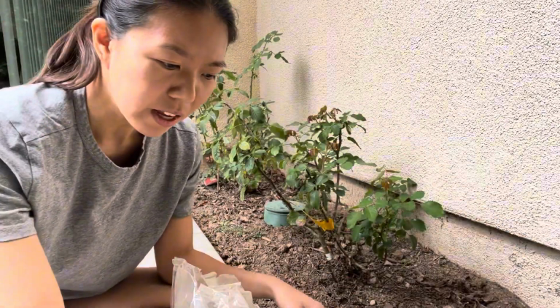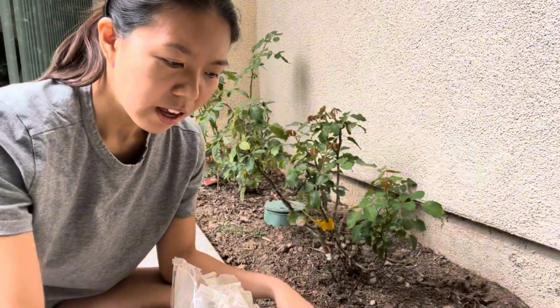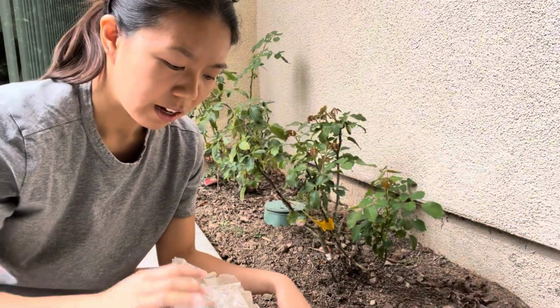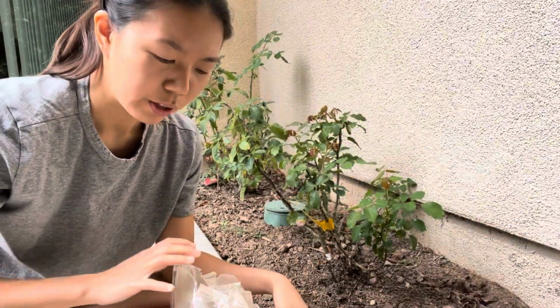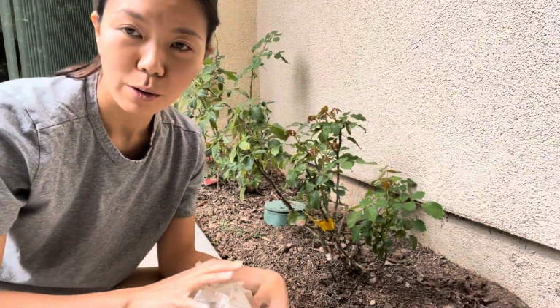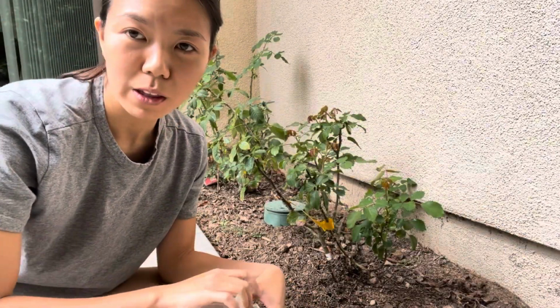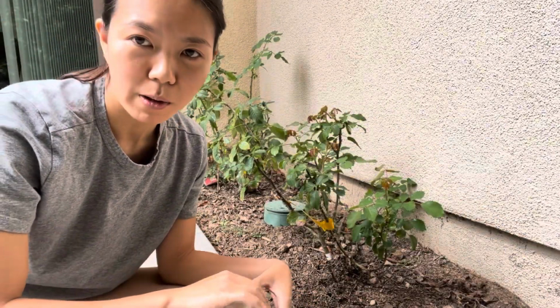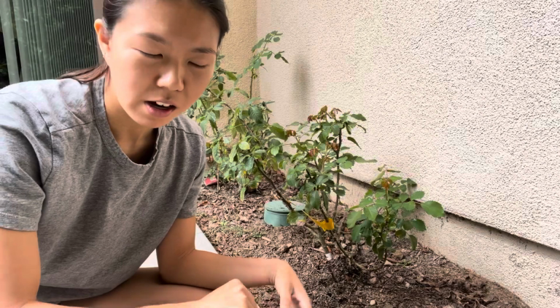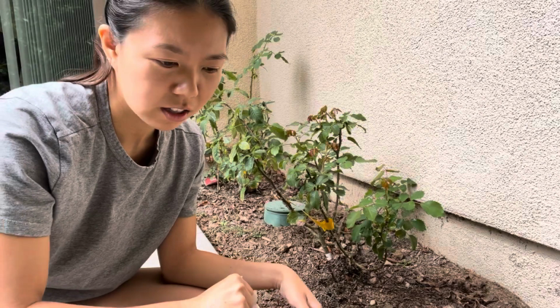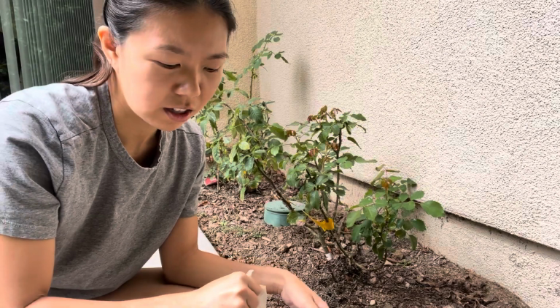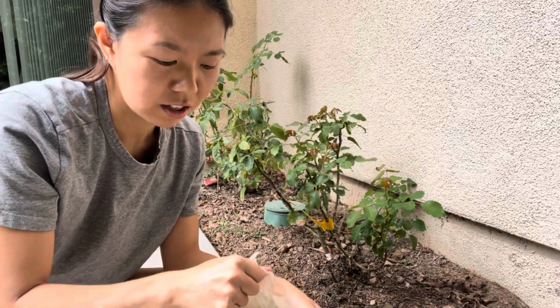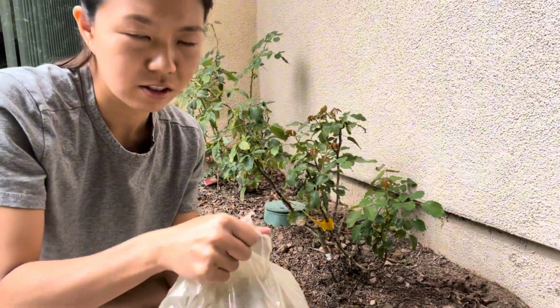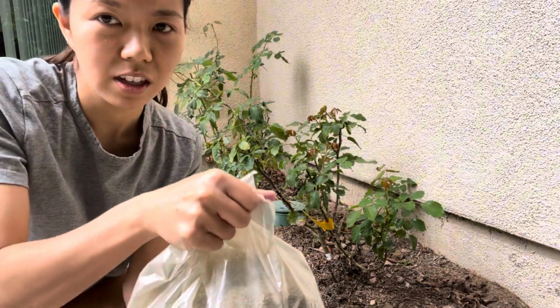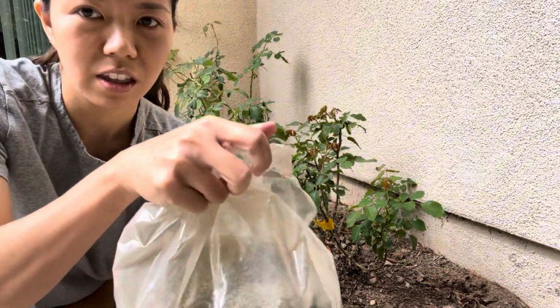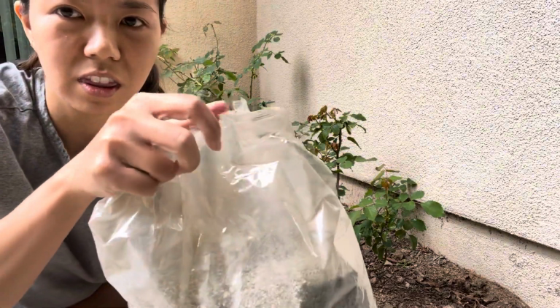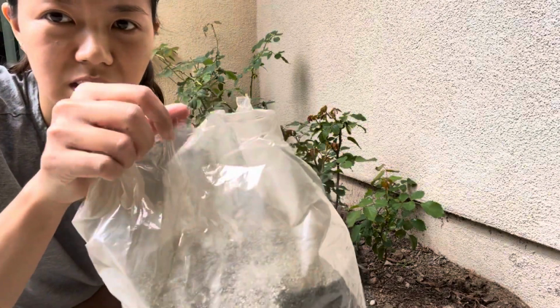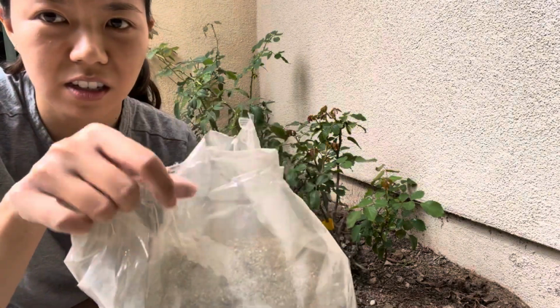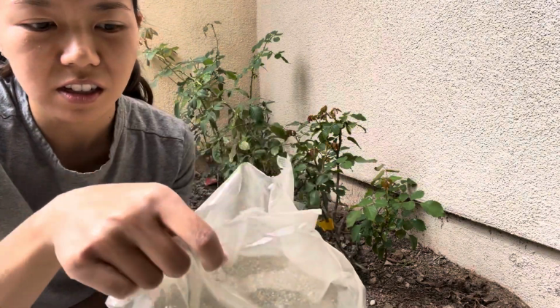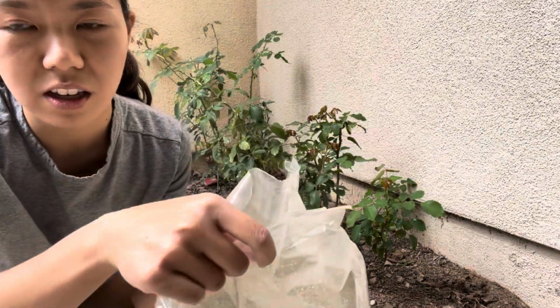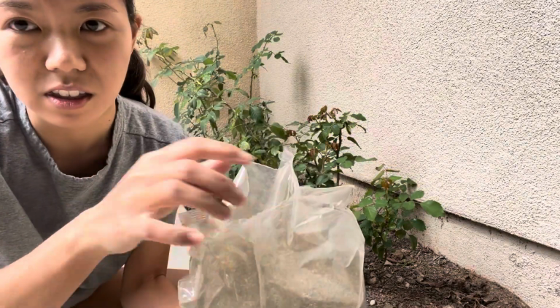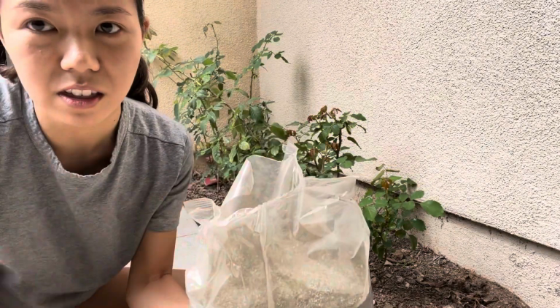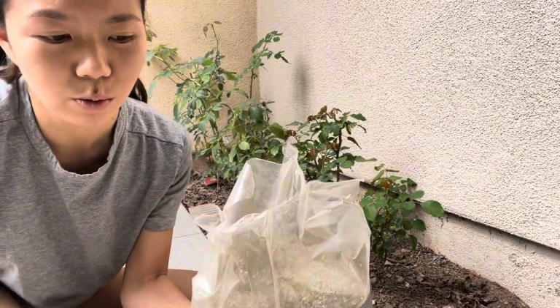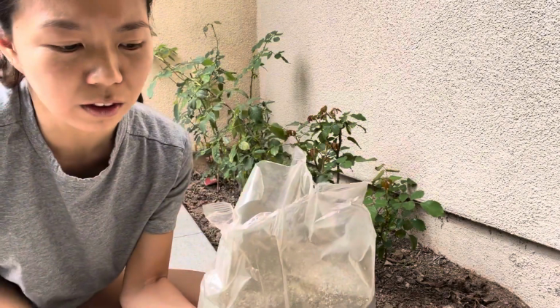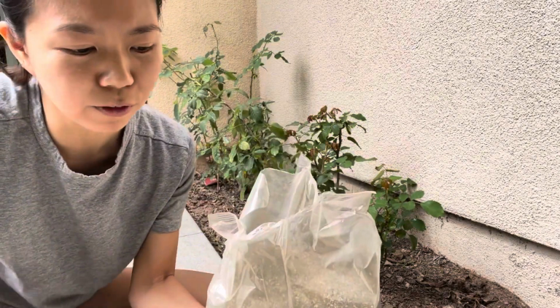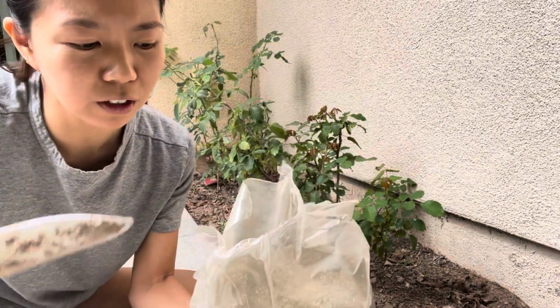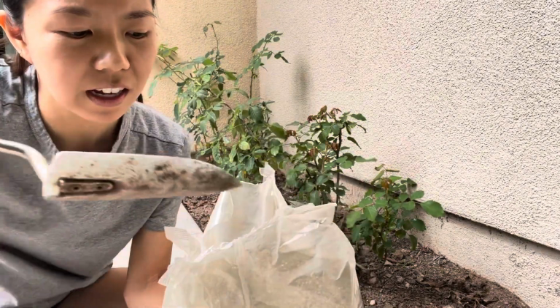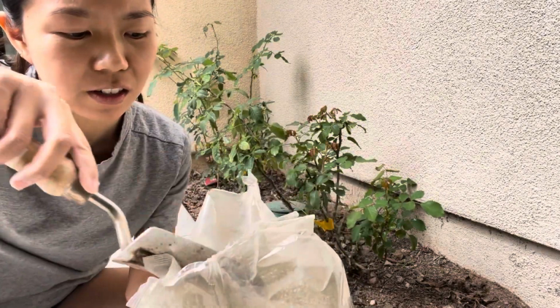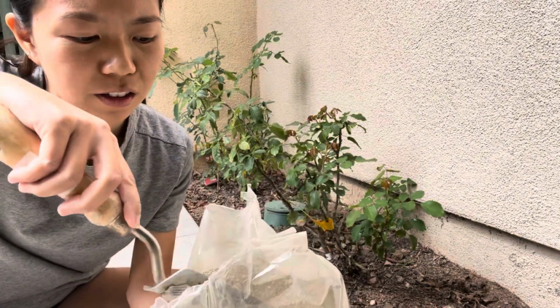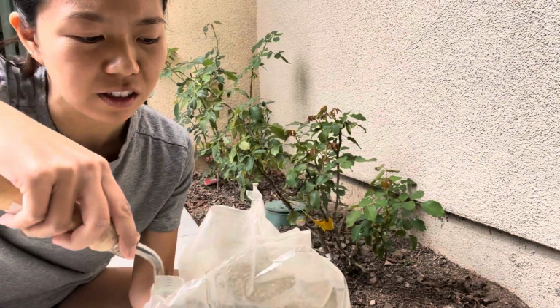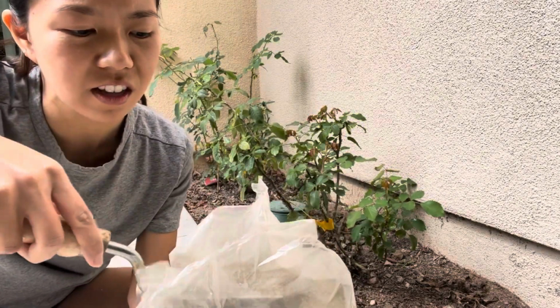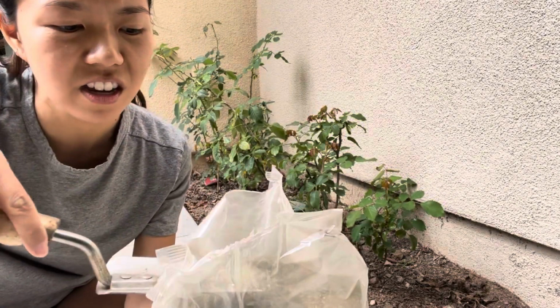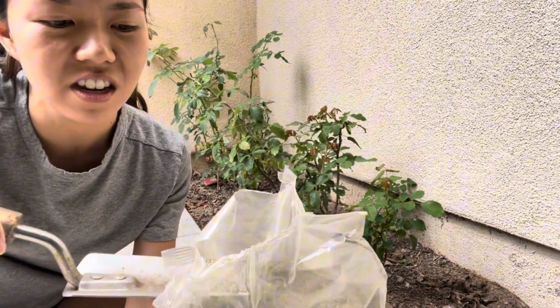And then when you open the box, it looks like this. This is what the fertilizer looks like.